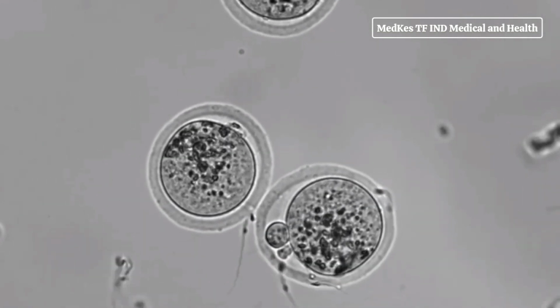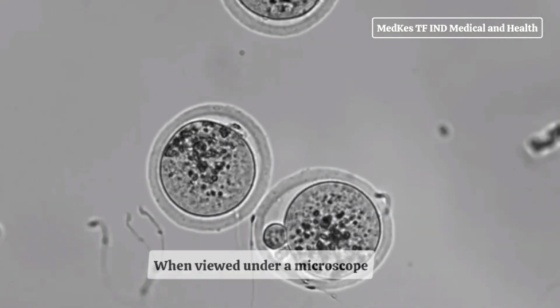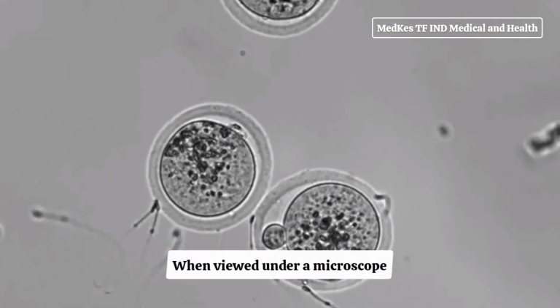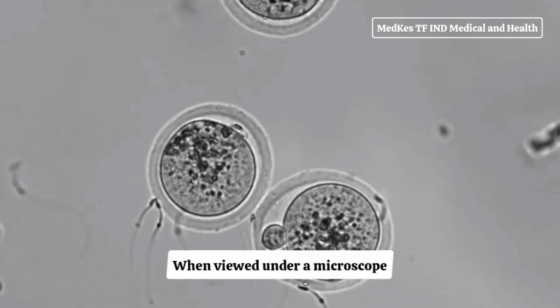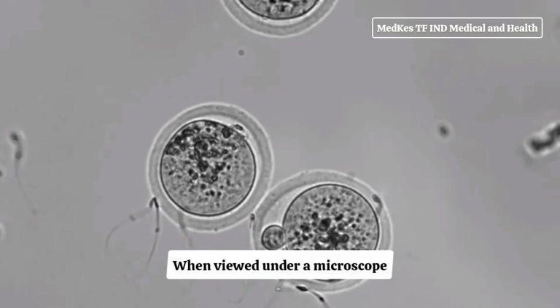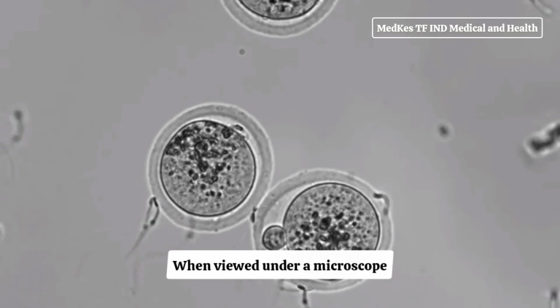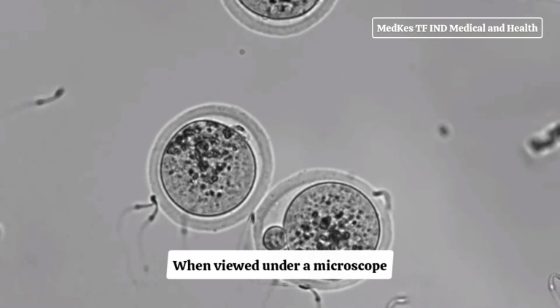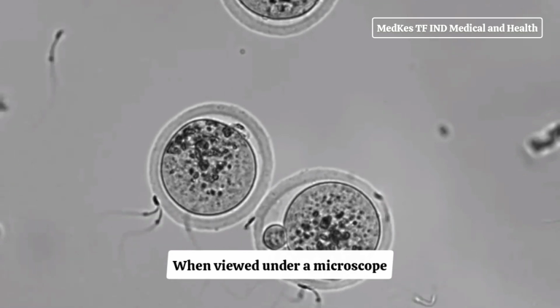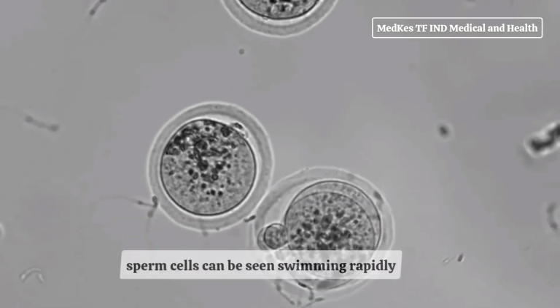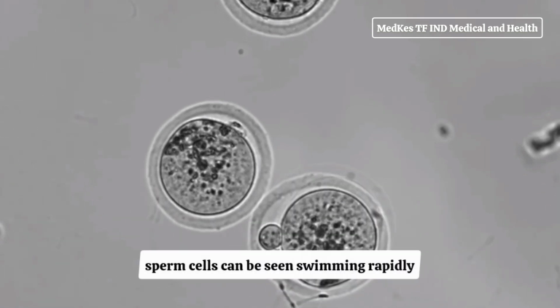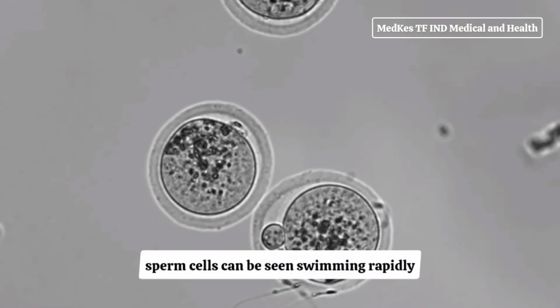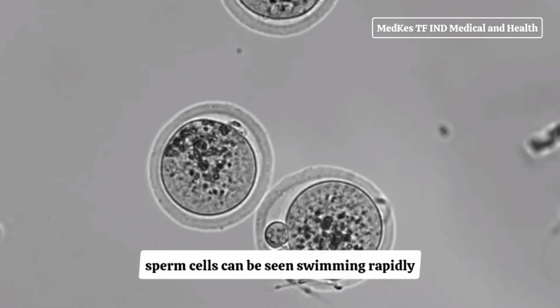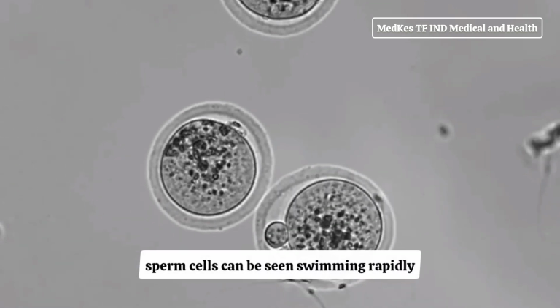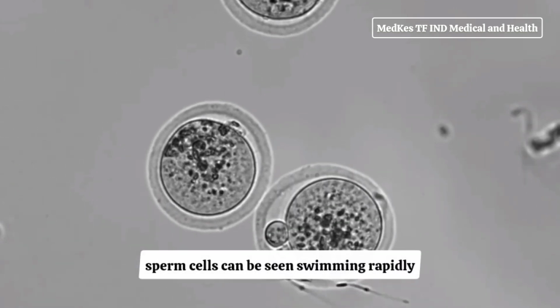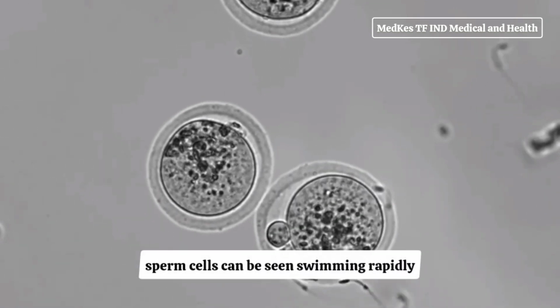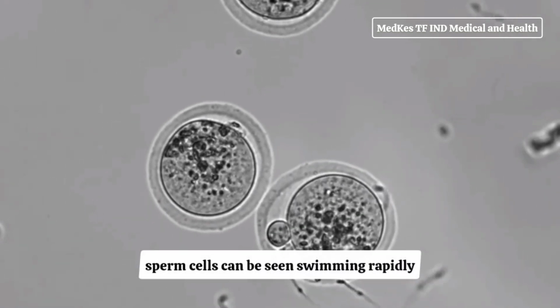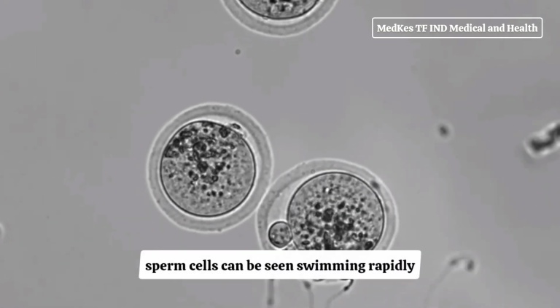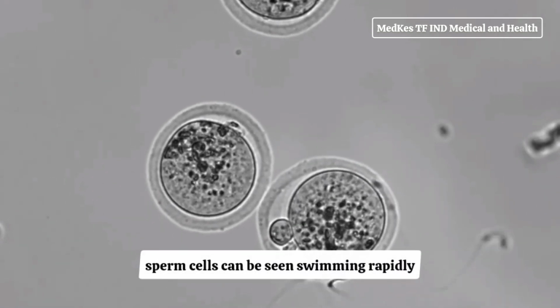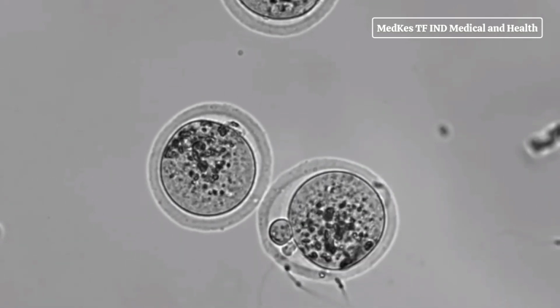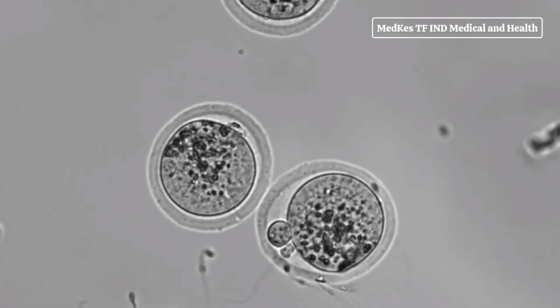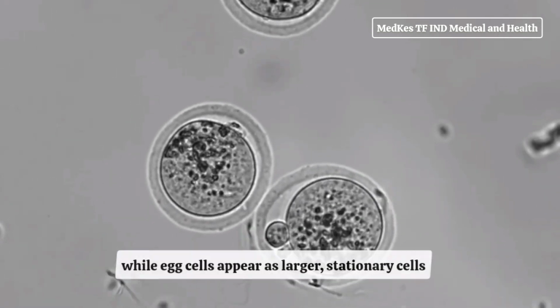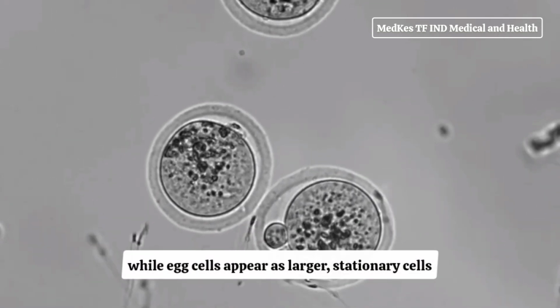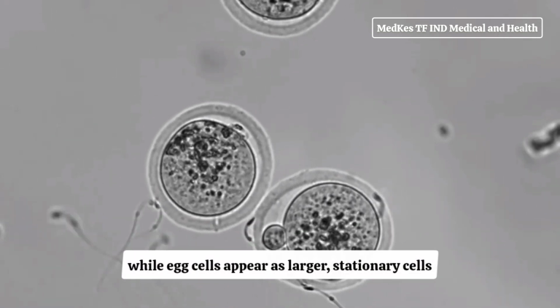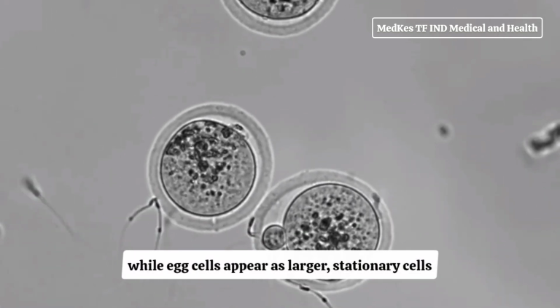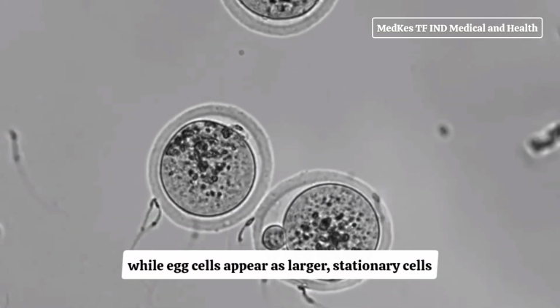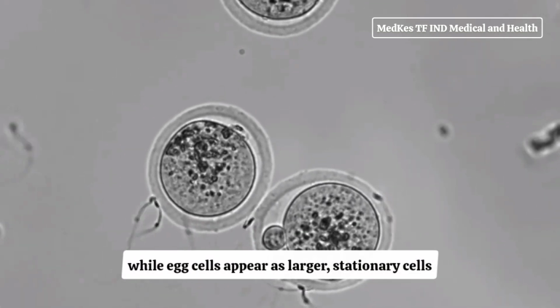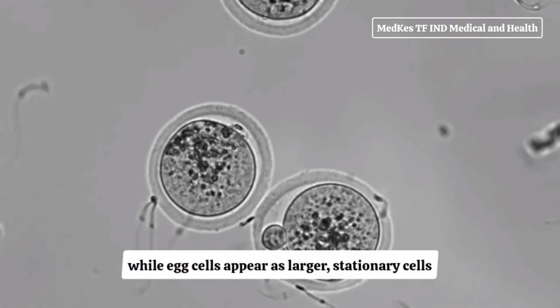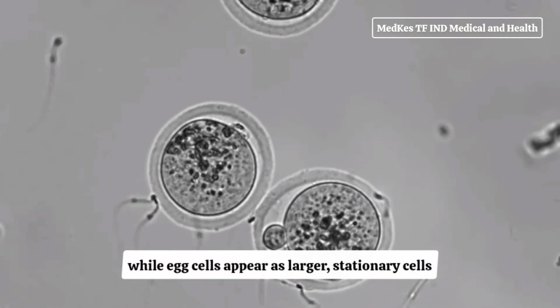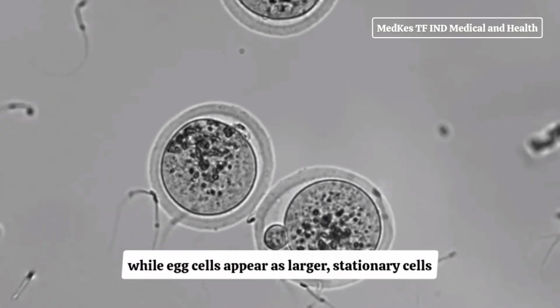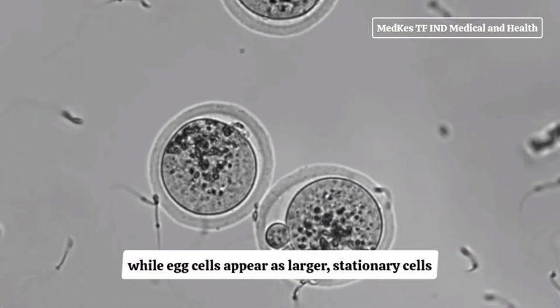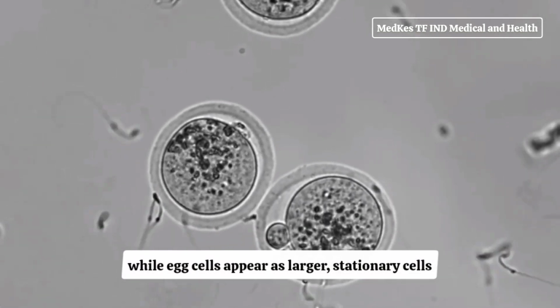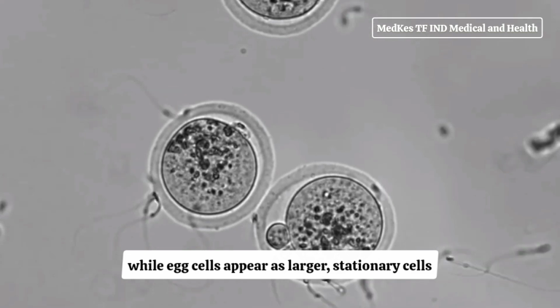When viewed under a microscope, sperm cells can be seen swimming rapidly, while egg cells appear as larger, stationary cells.